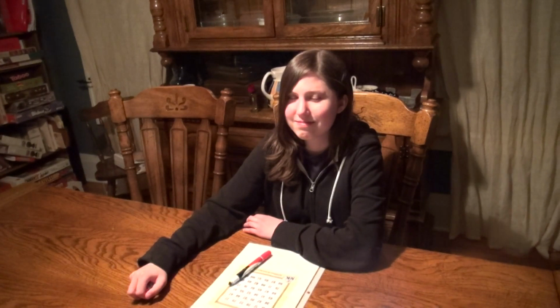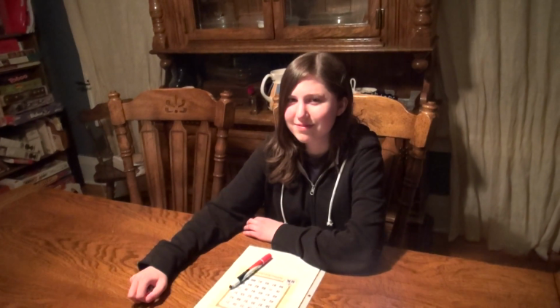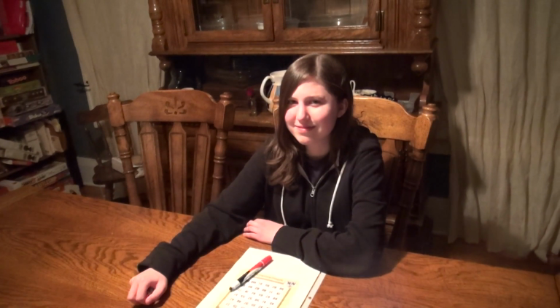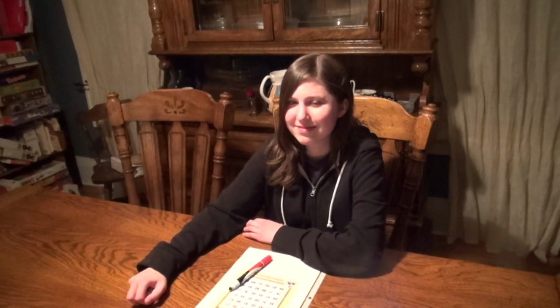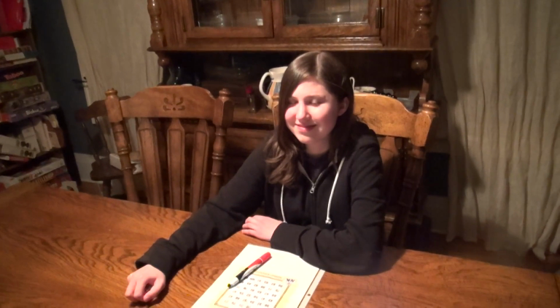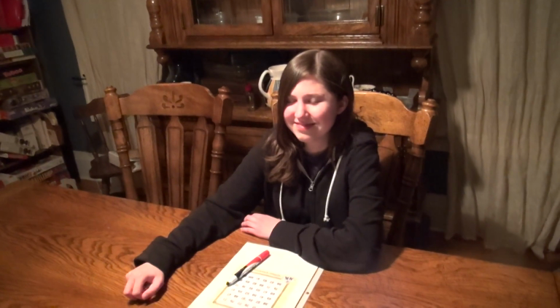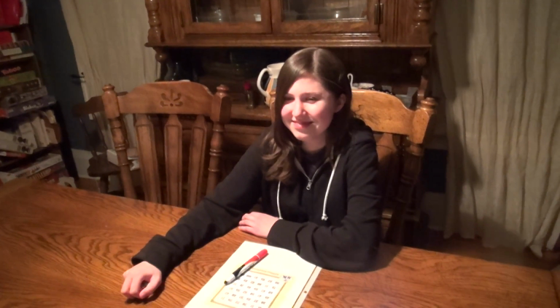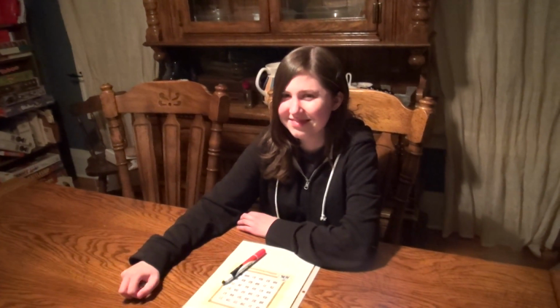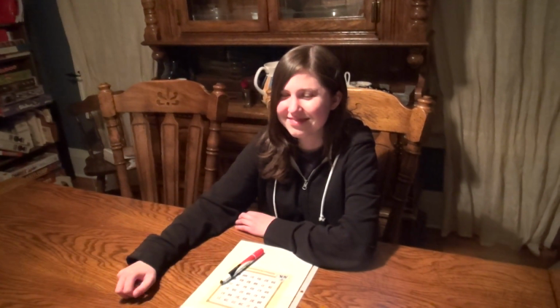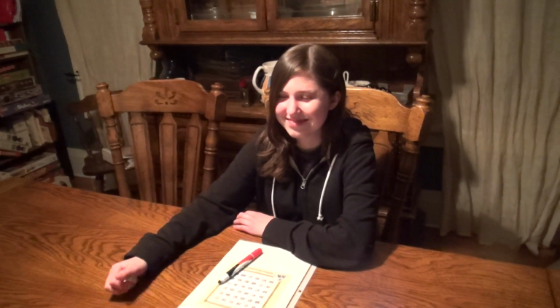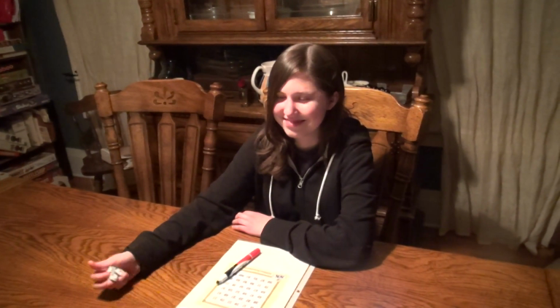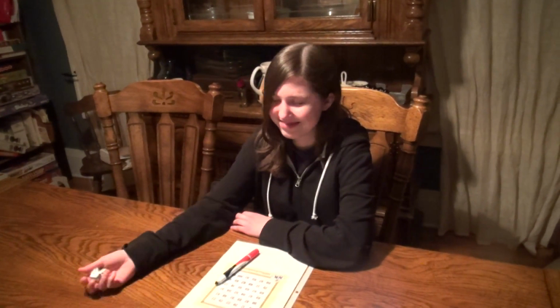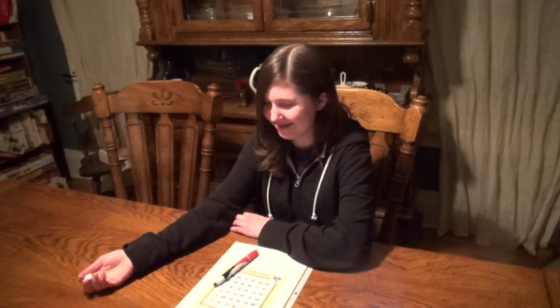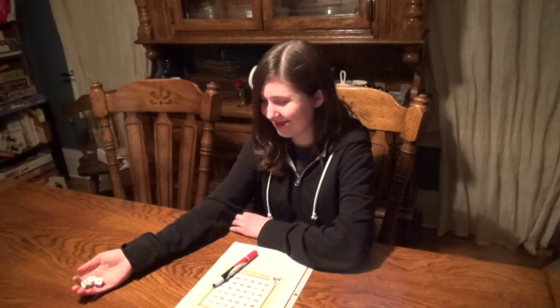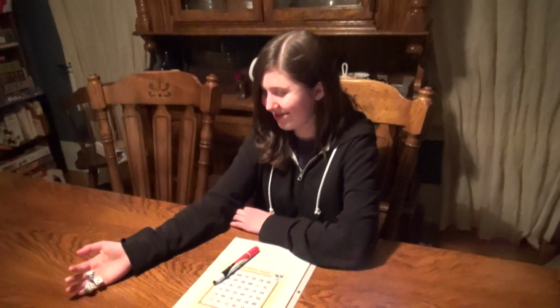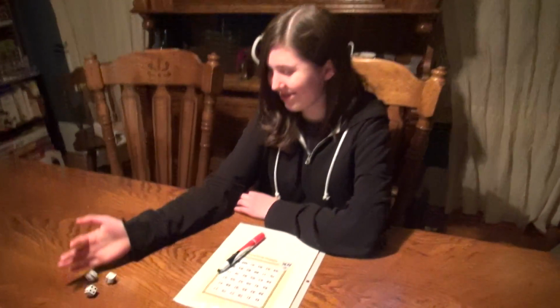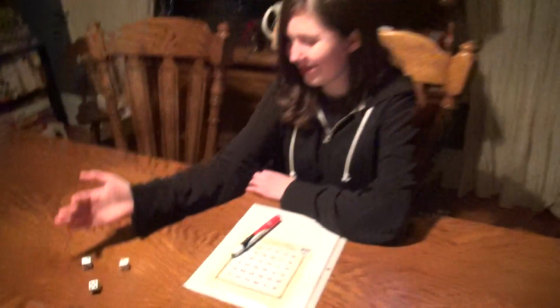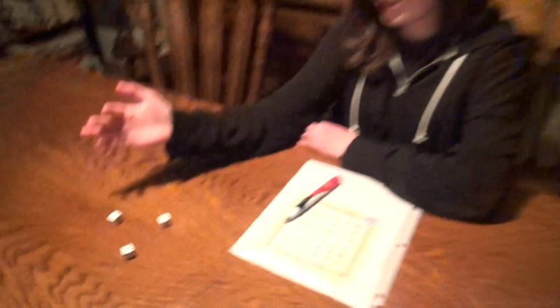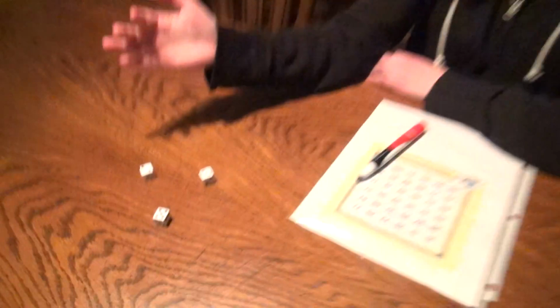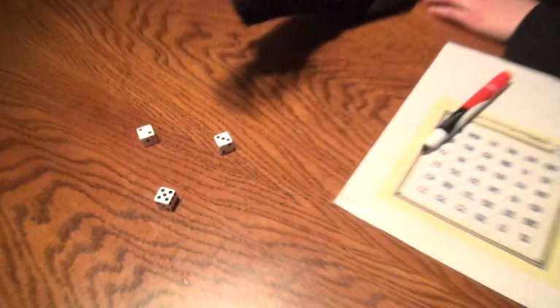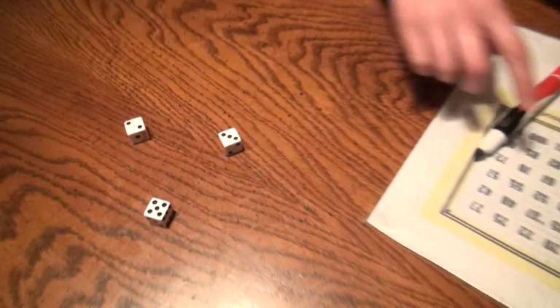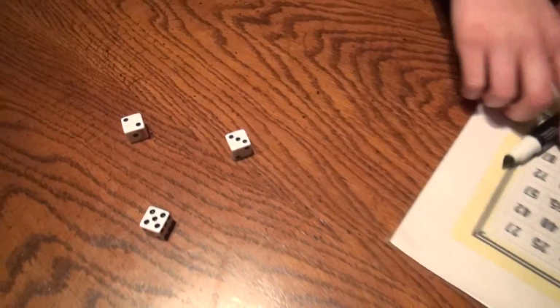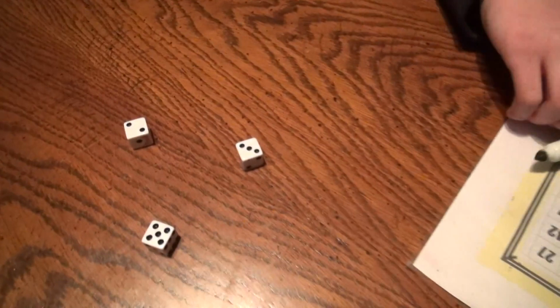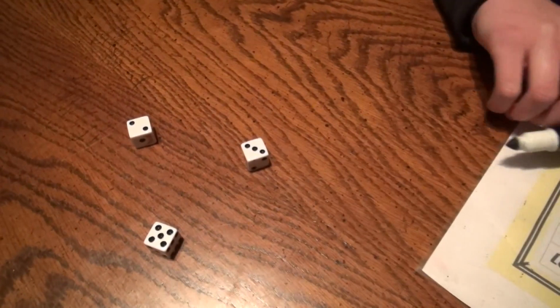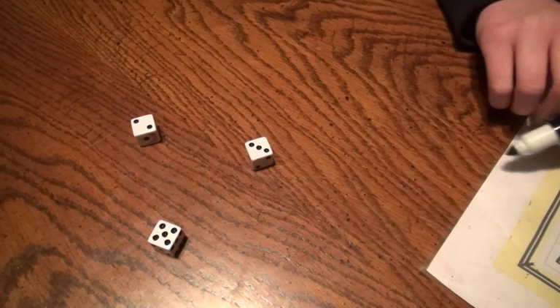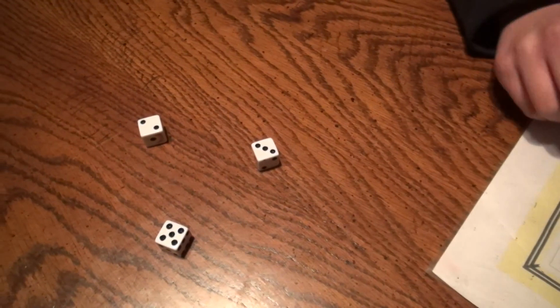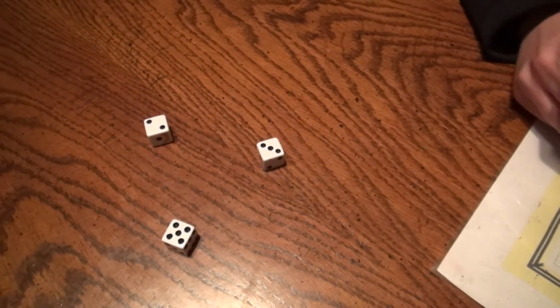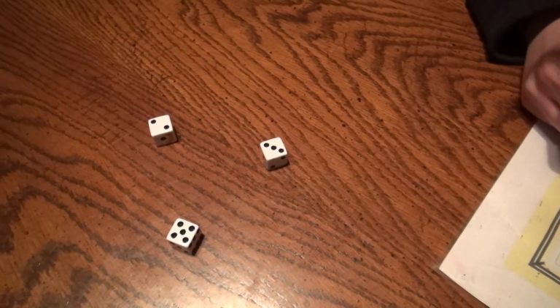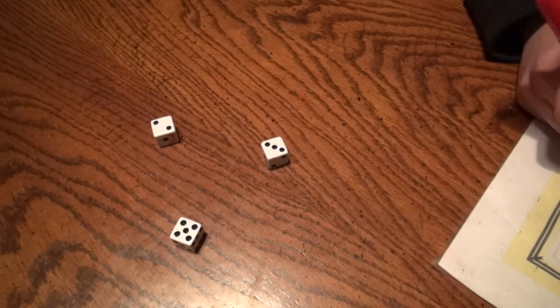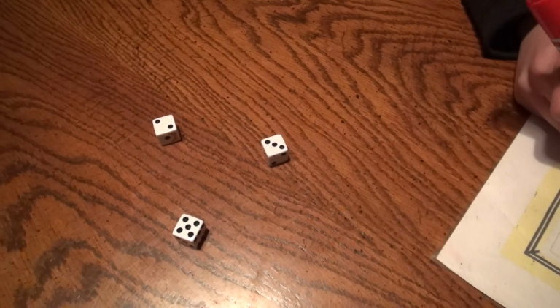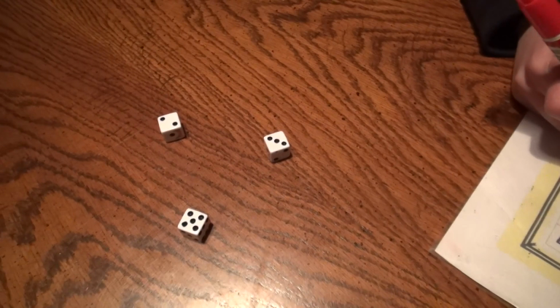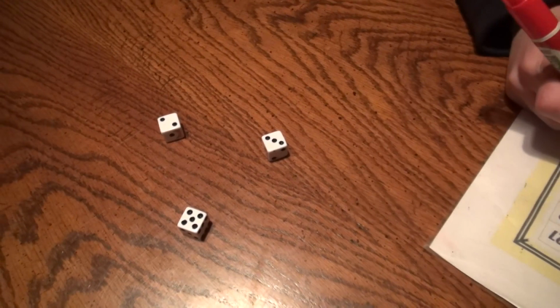This is Julia Carney, age 13, from Ohio. 5, 3, 2, go!